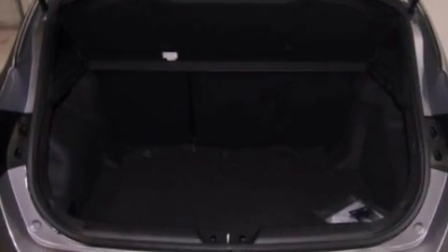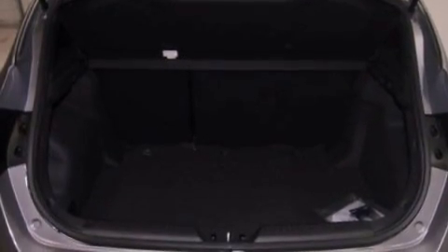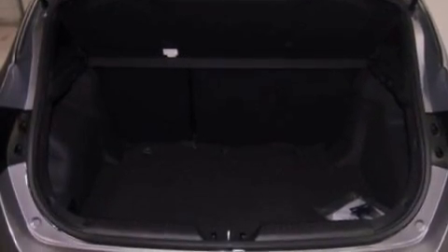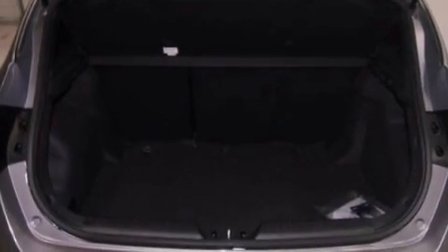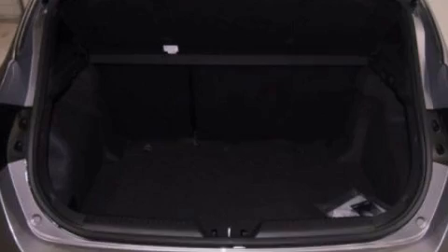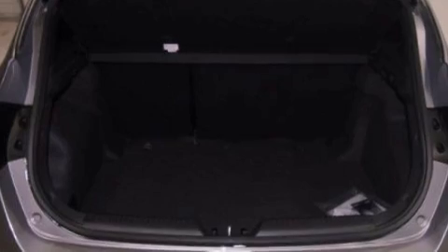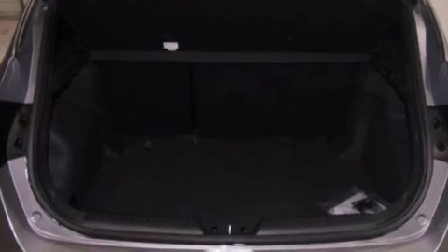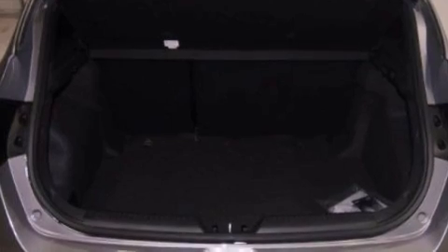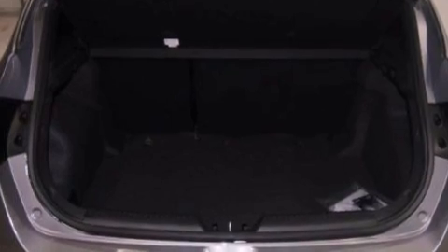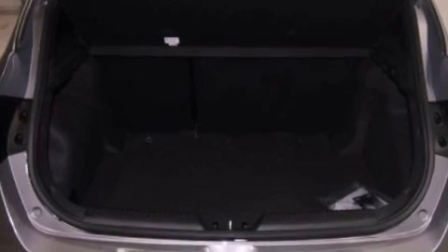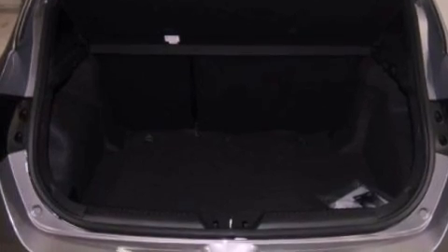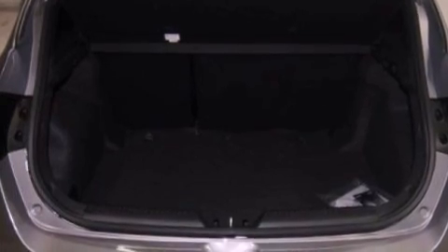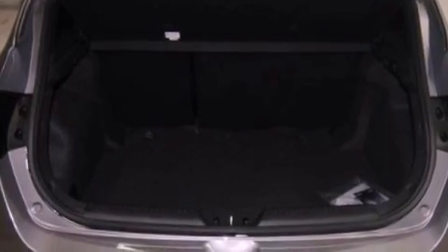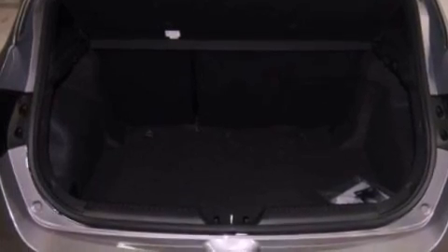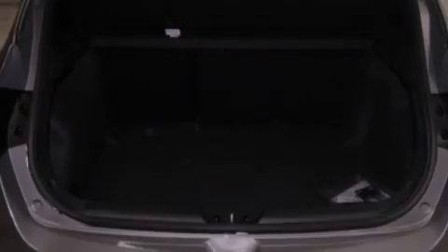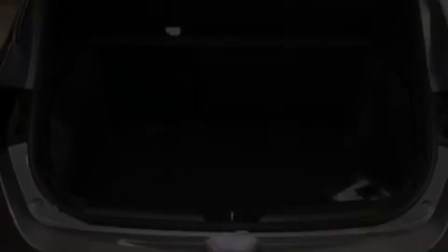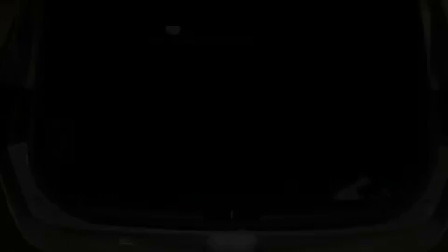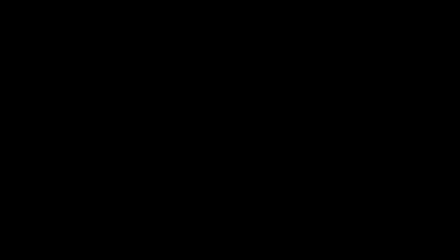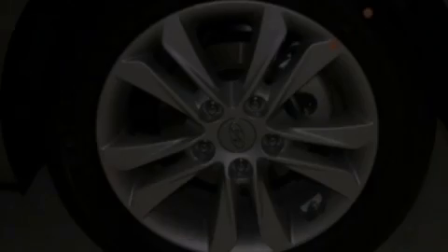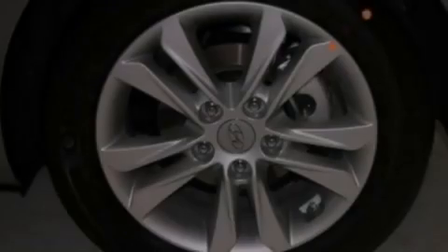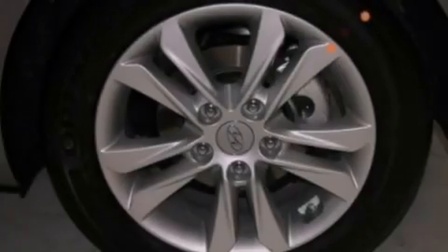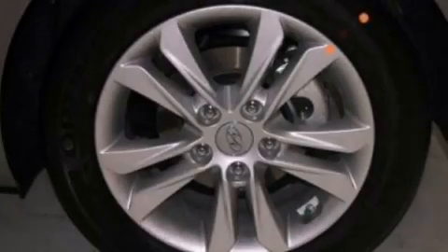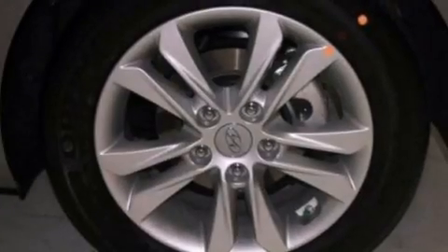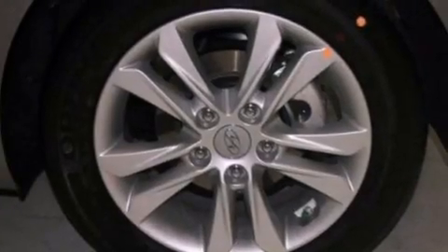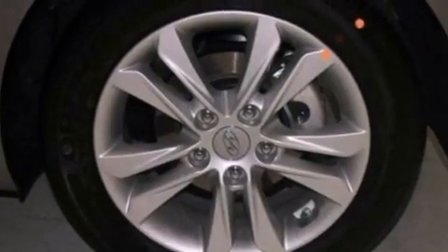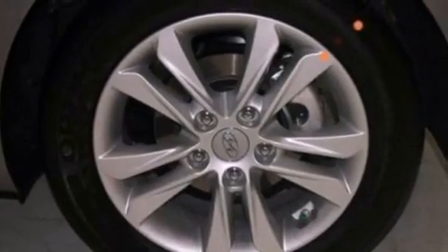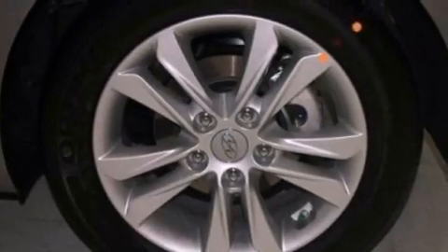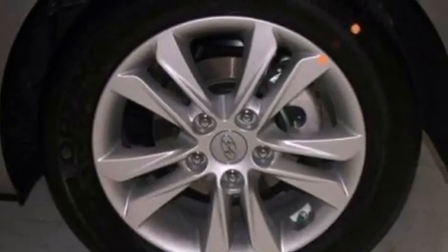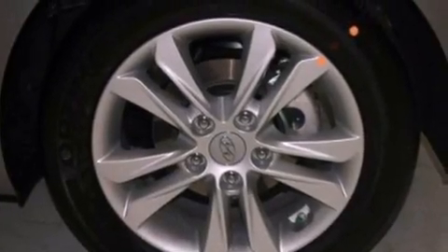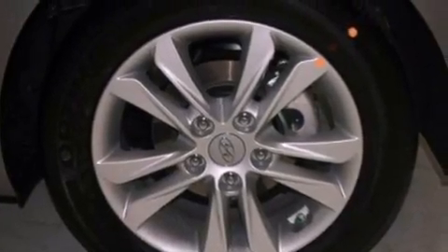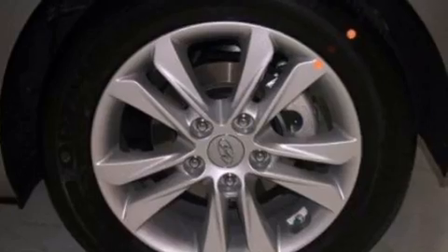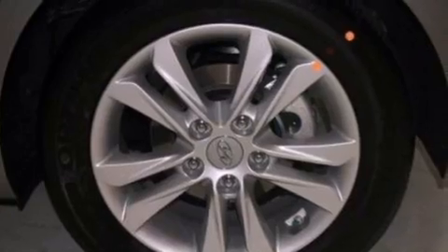Front and rear air conditioning, cruise control, heated side view mirrors, performance tires, and a security system.